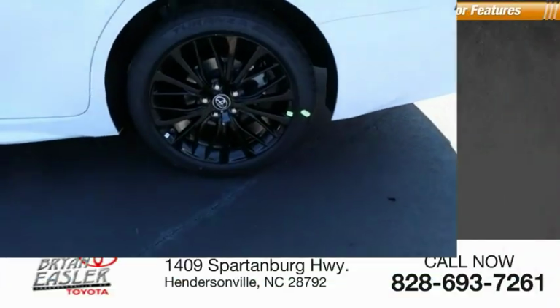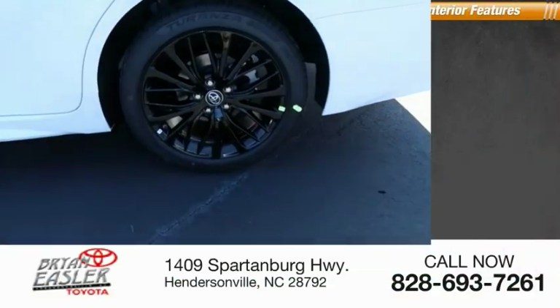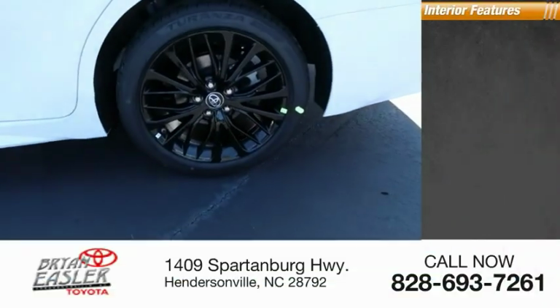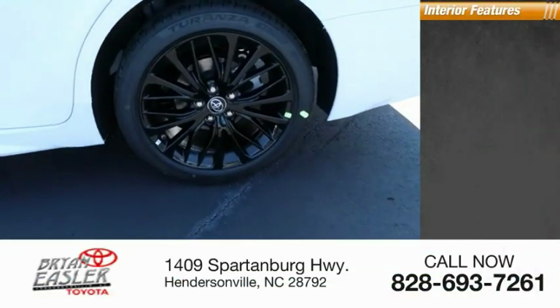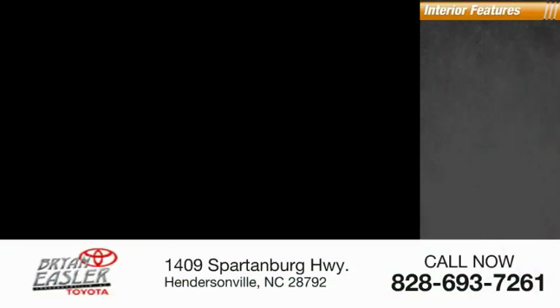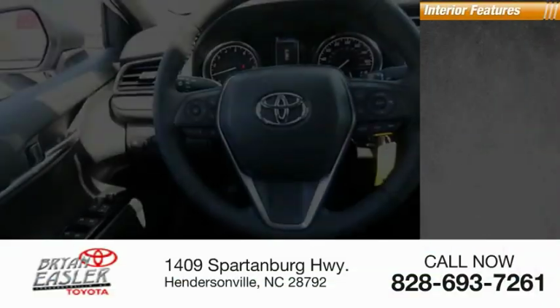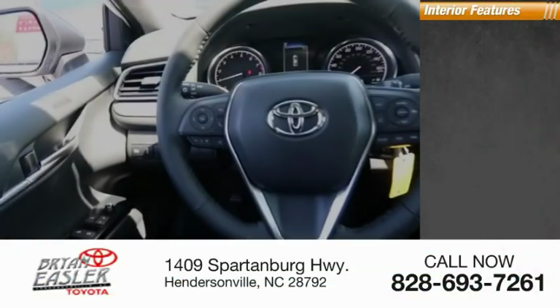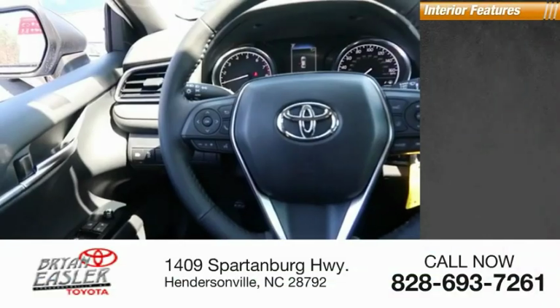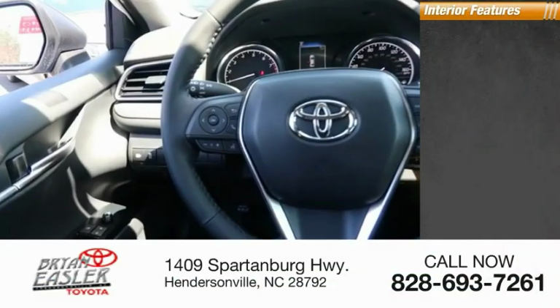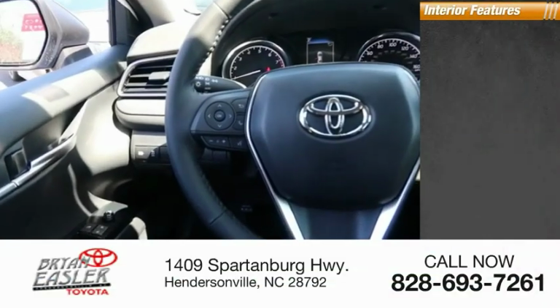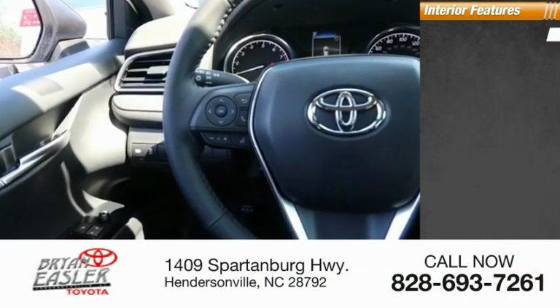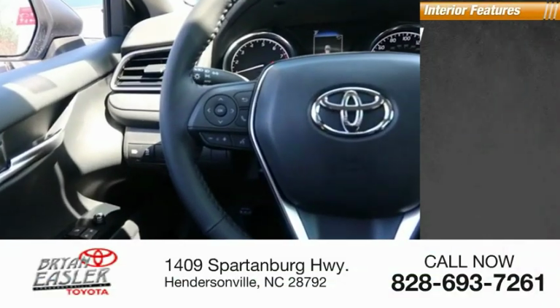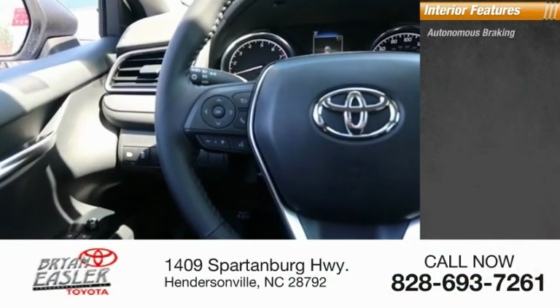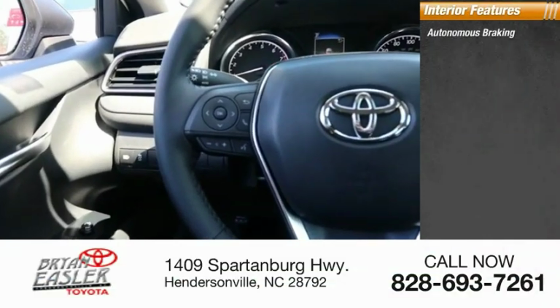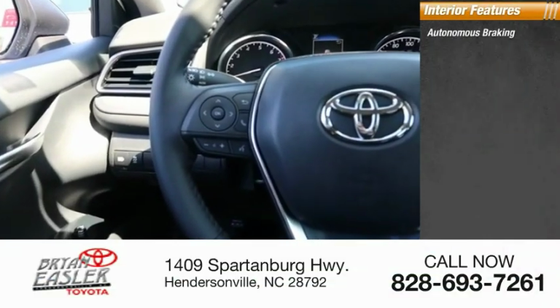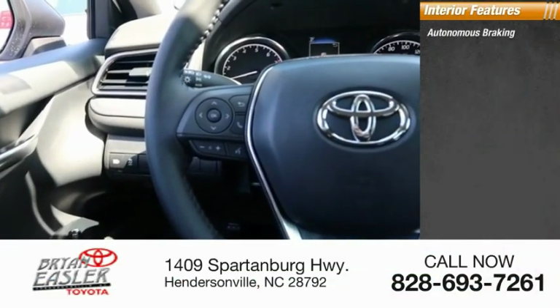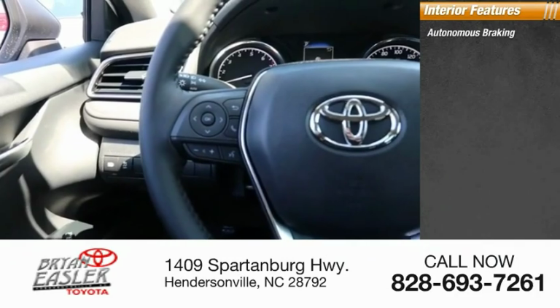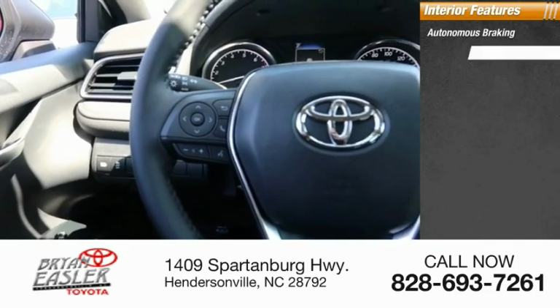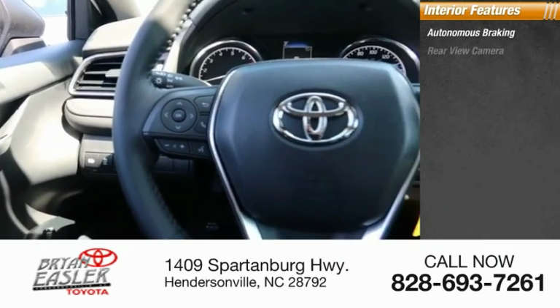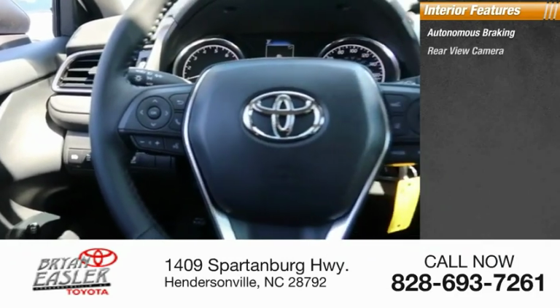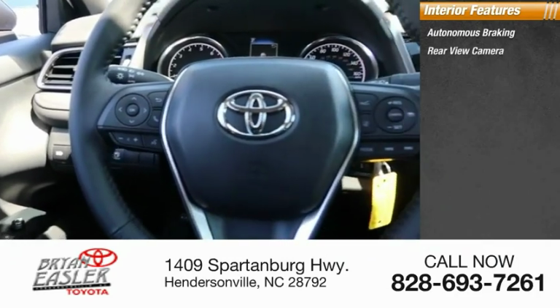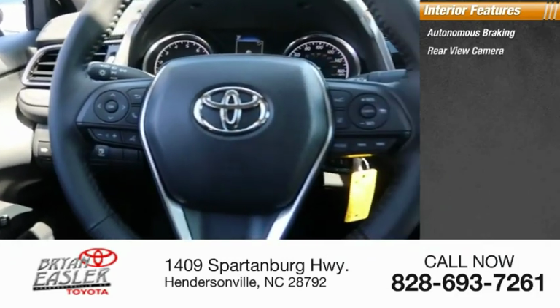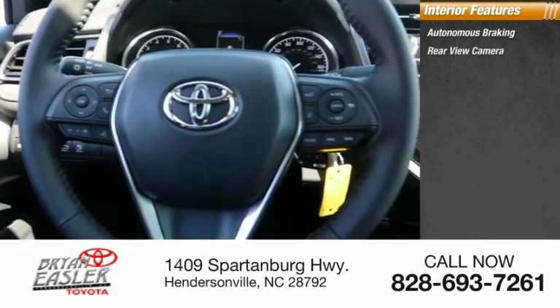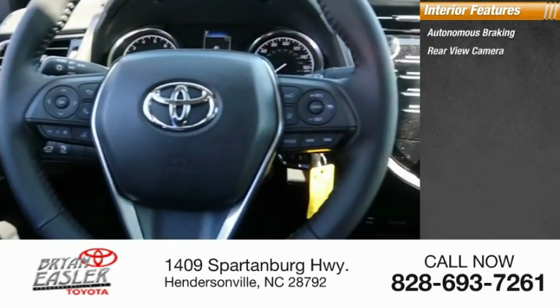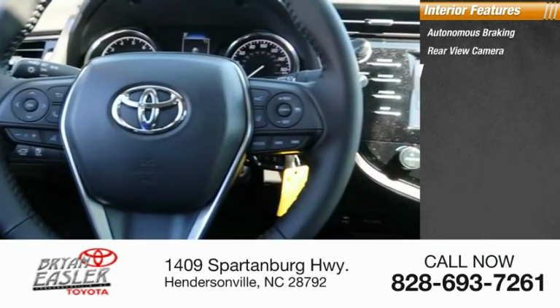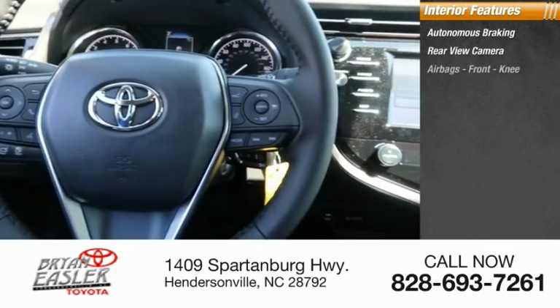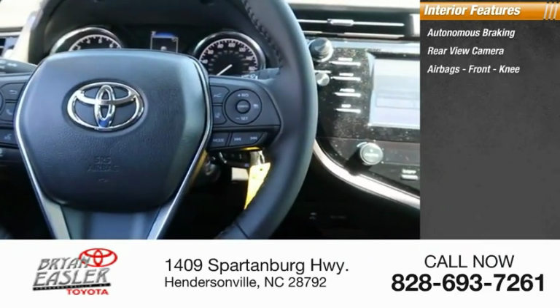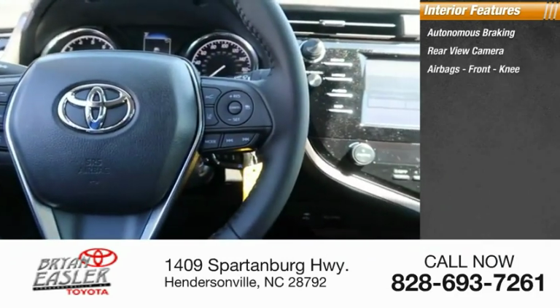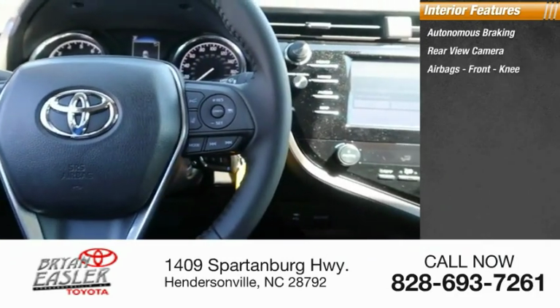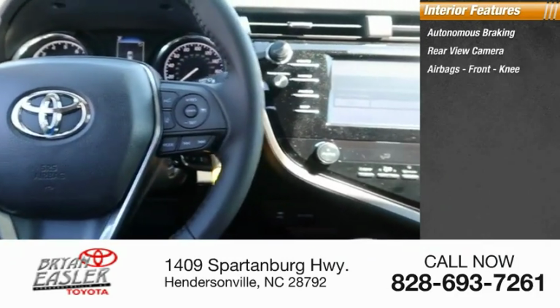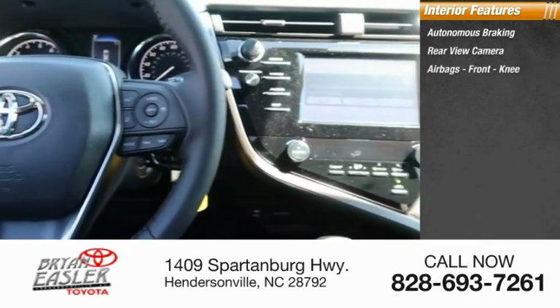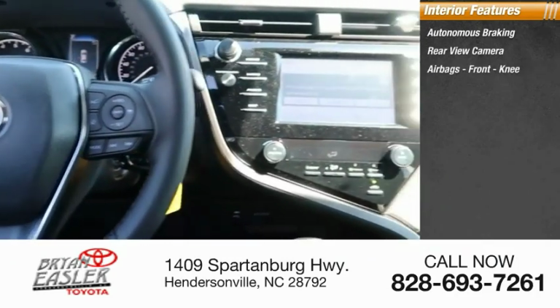Inside you'll find autonomous braking, rear-view camera, airbags, and front knee airbags.